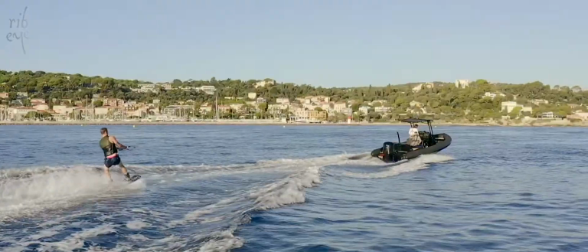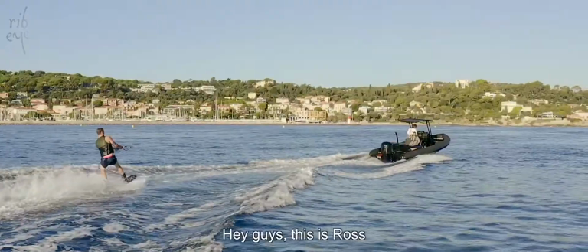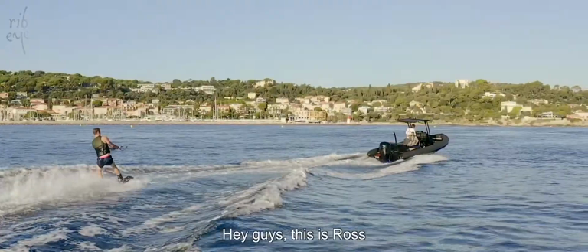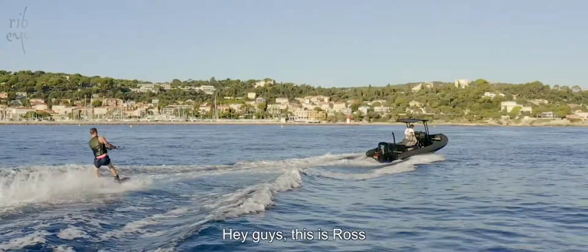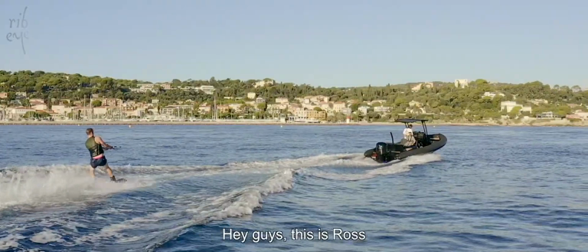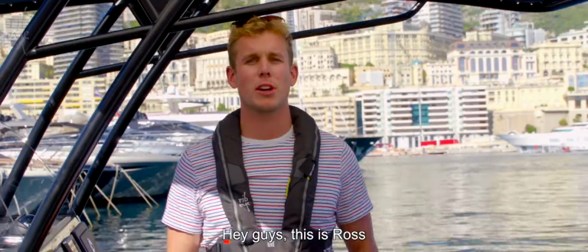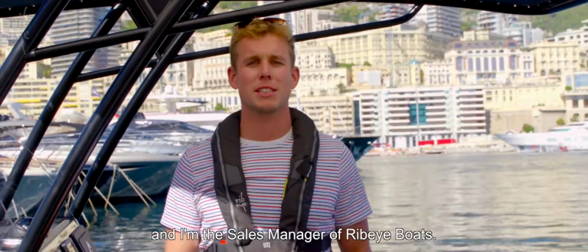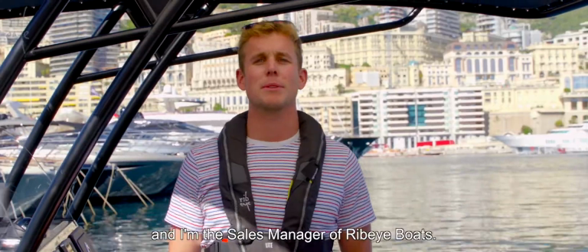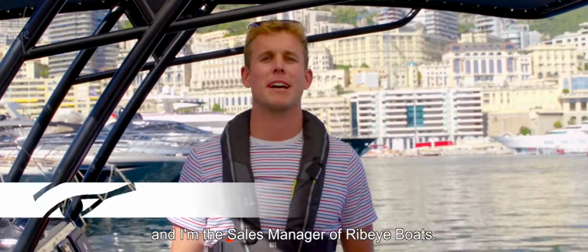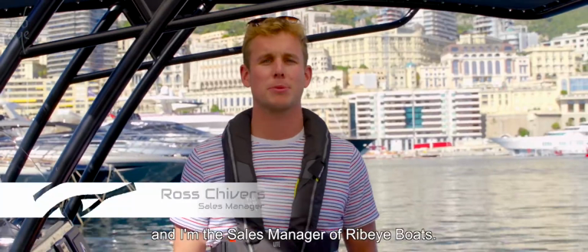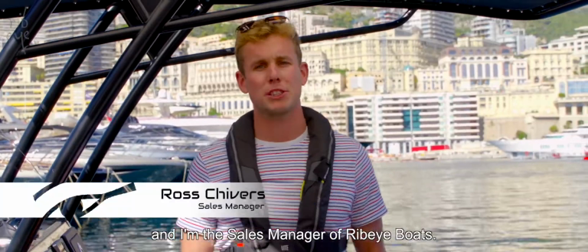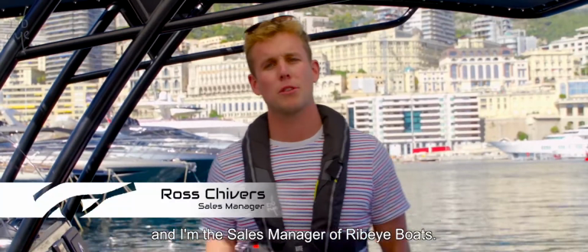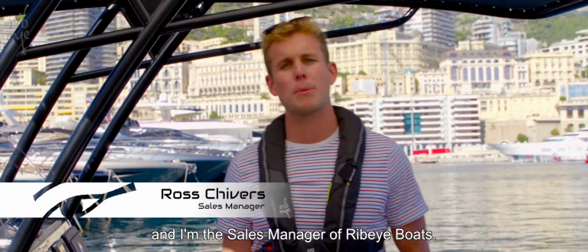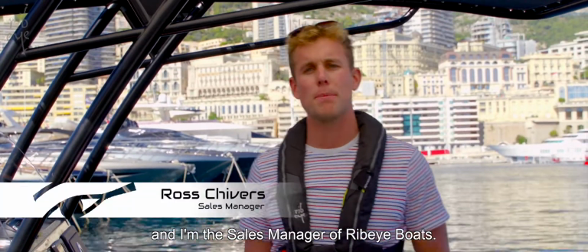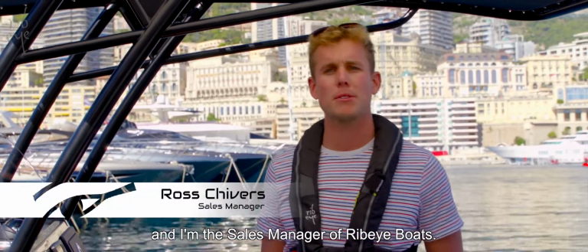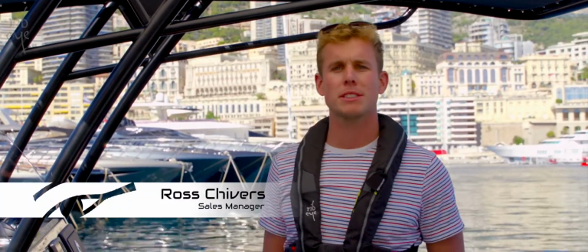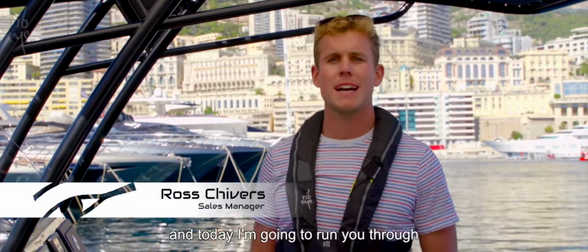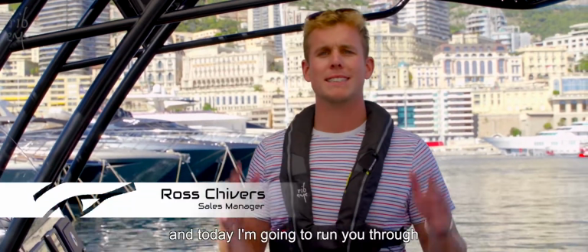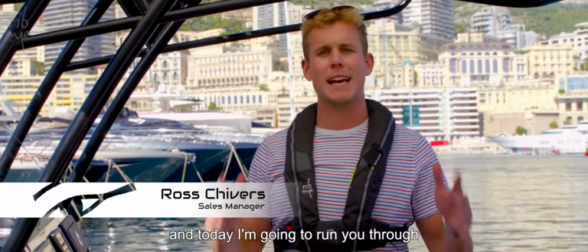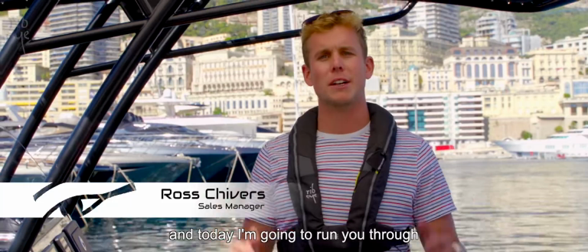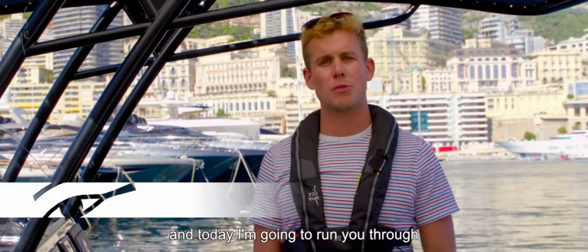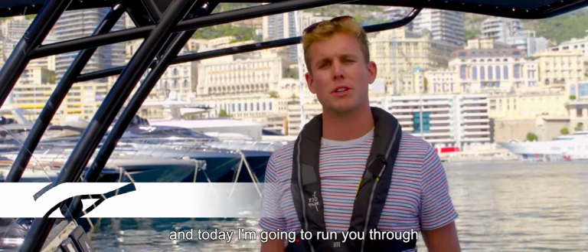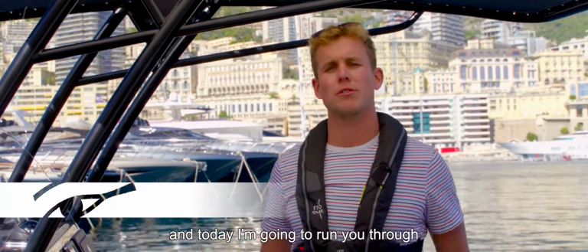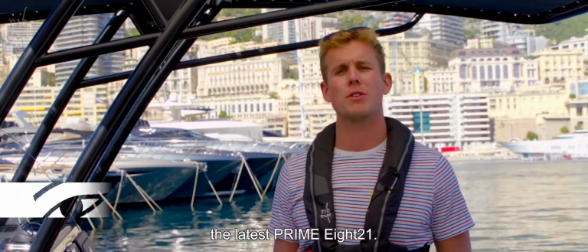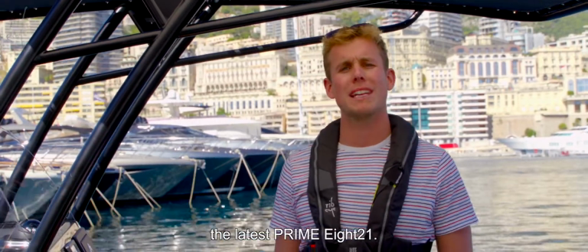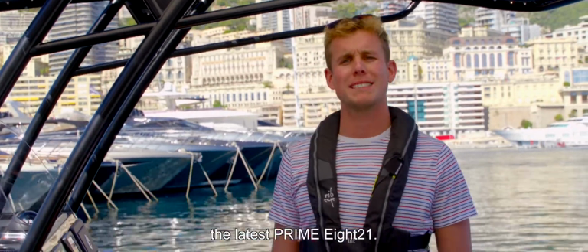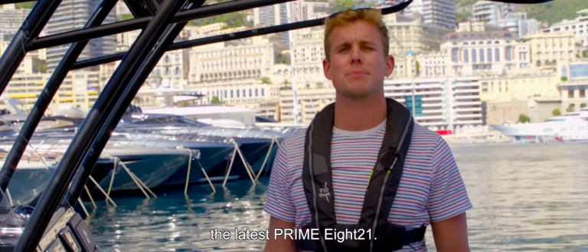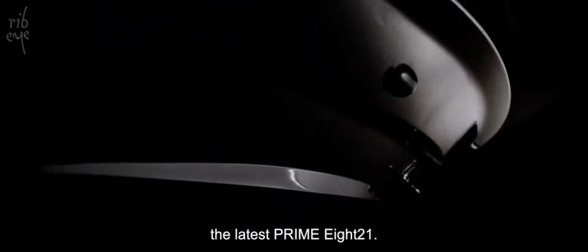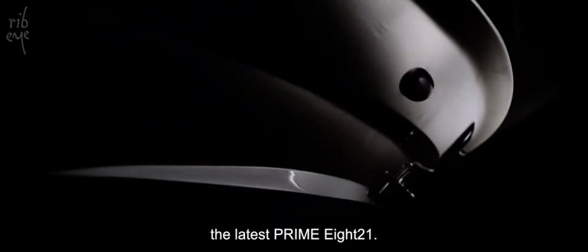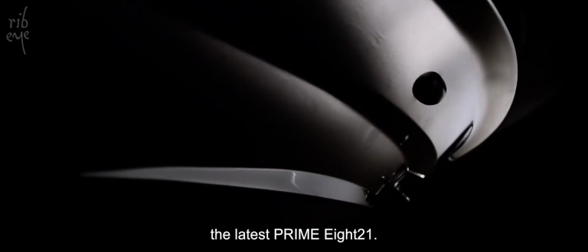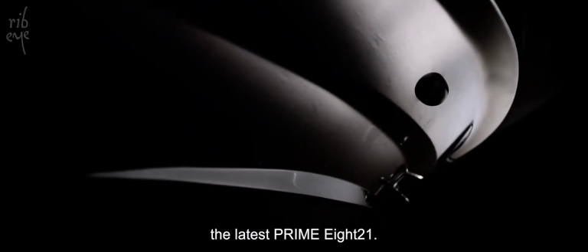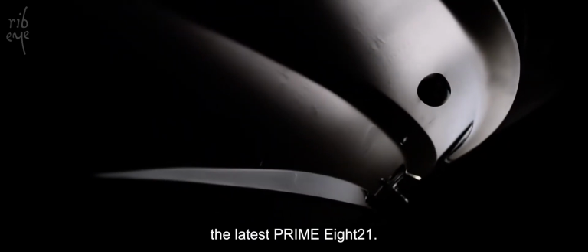Hey guys, this is Ross and I'm the sales manager of Ribeye Boats. Today I'm going to run you through the latest Prime 821.